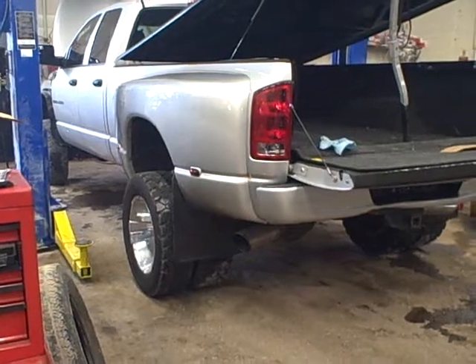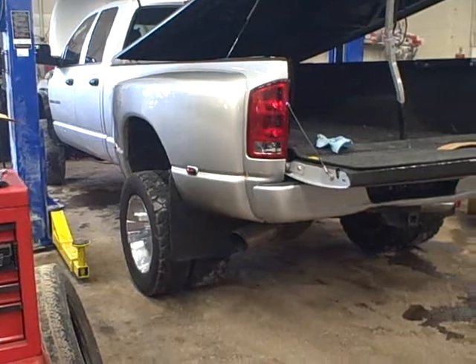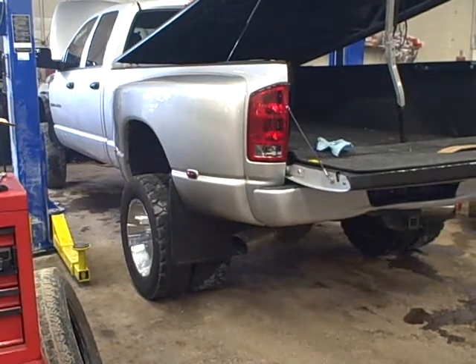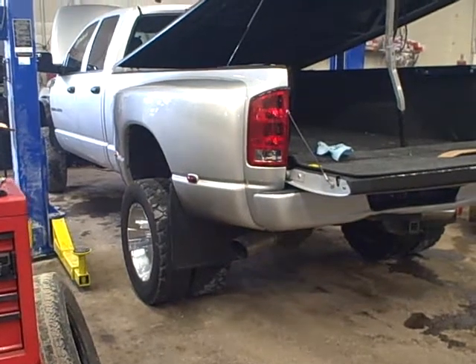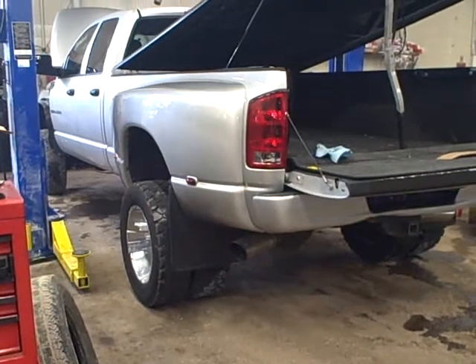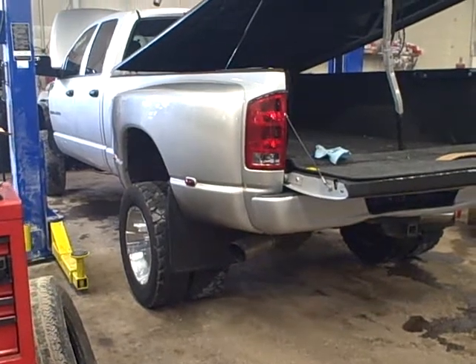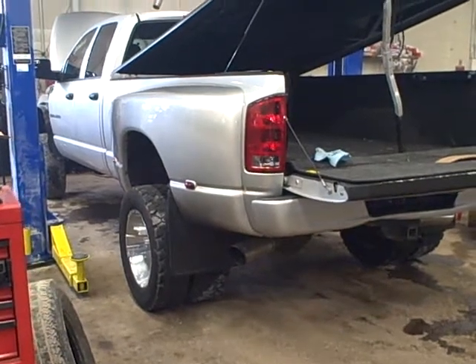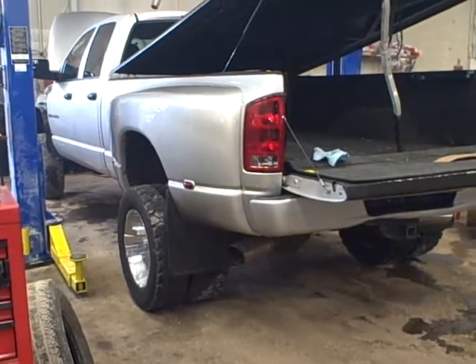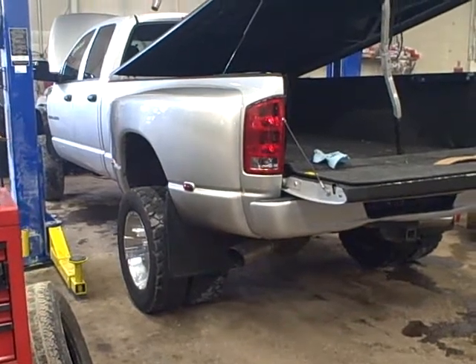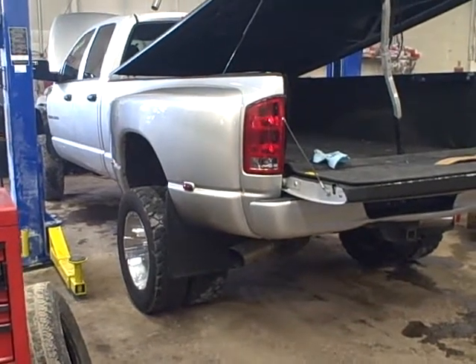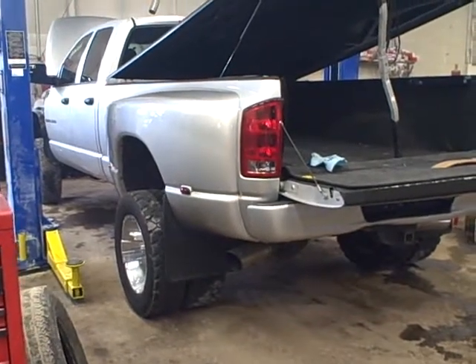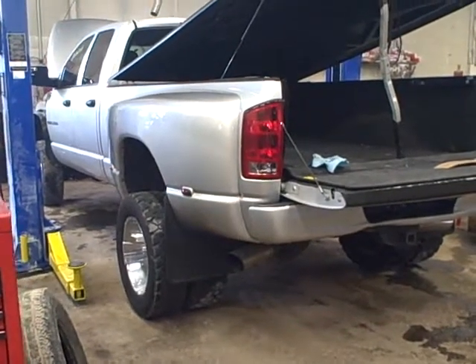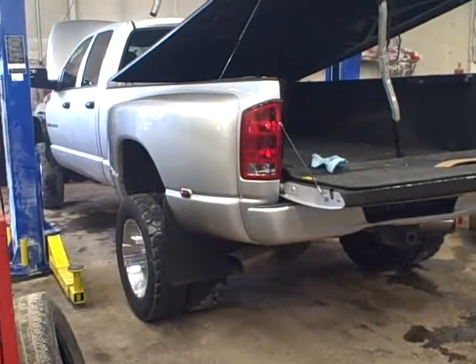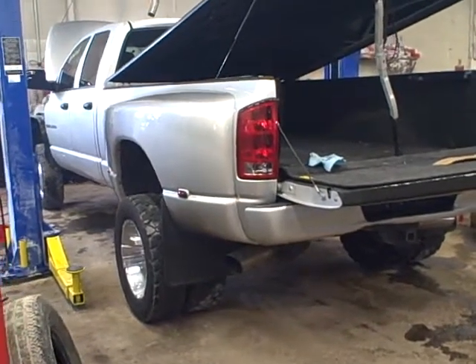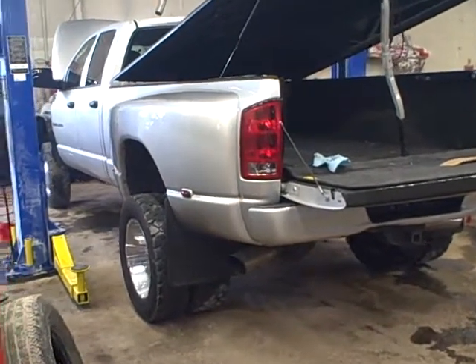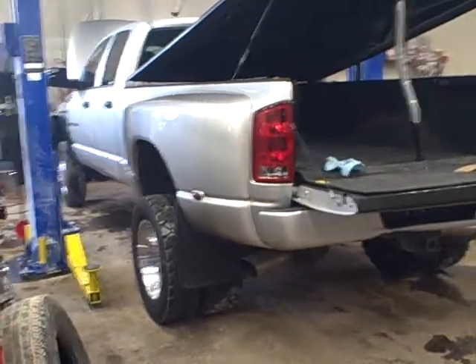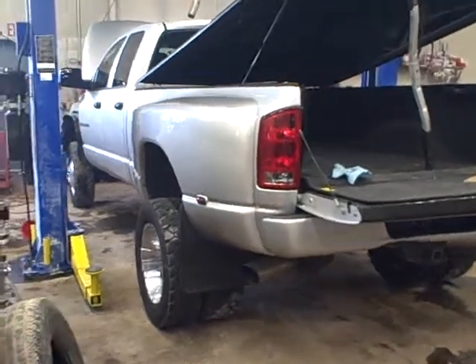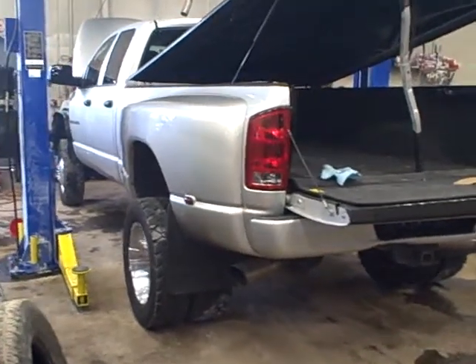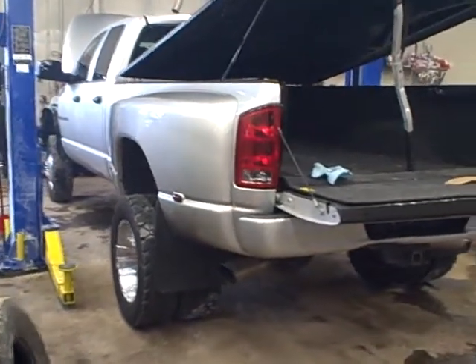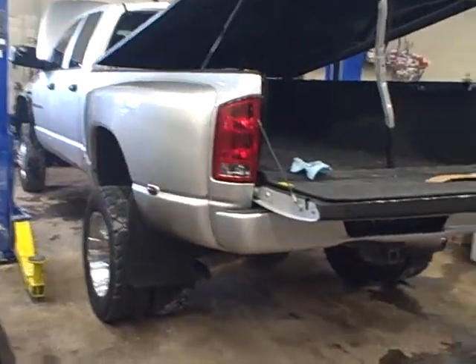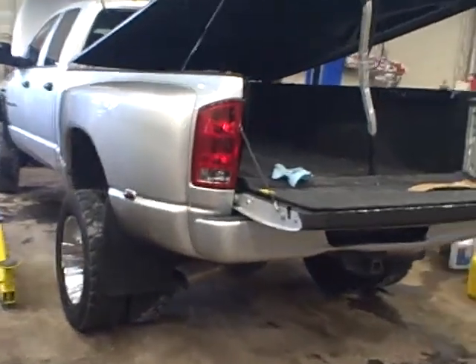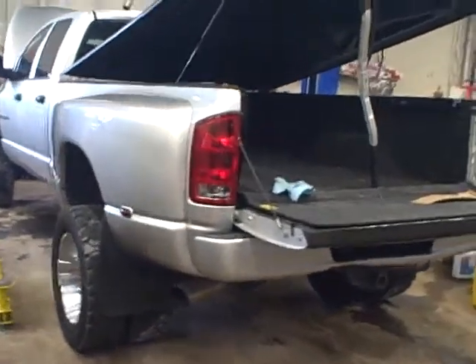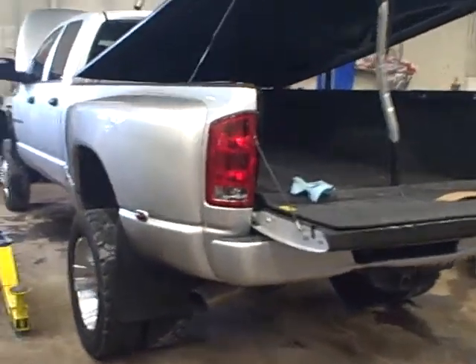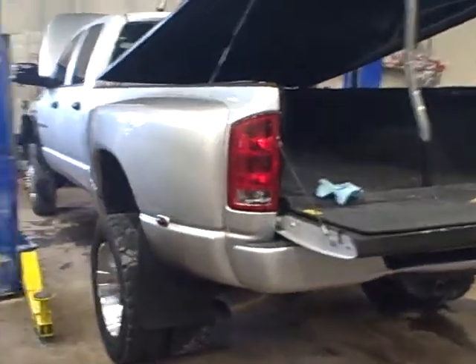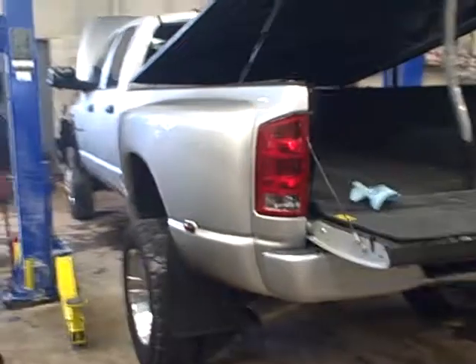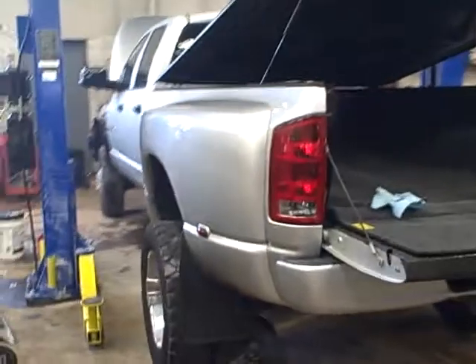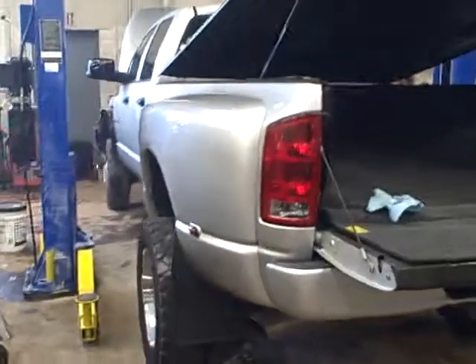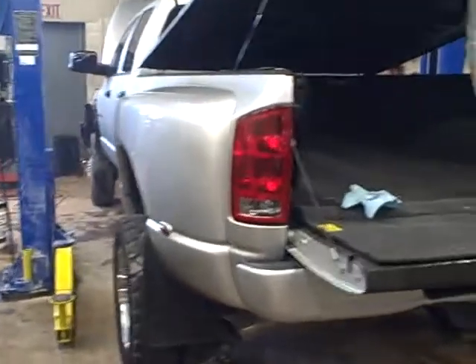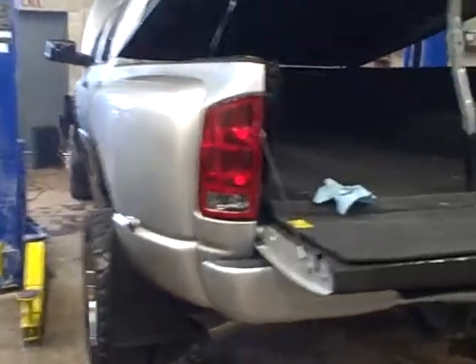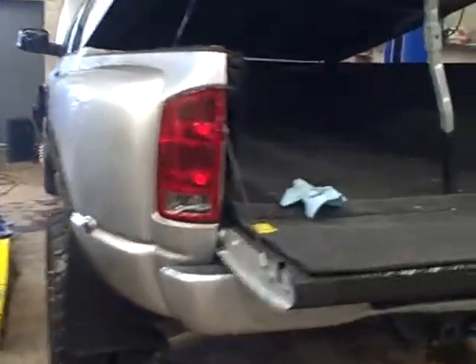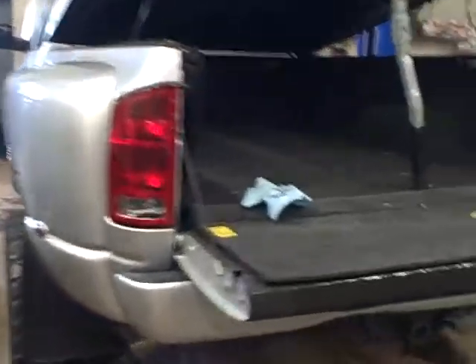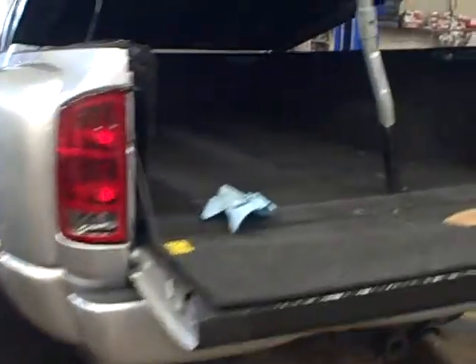This is a bed off a 2003 Dodge Dually. It should fit 03-07.